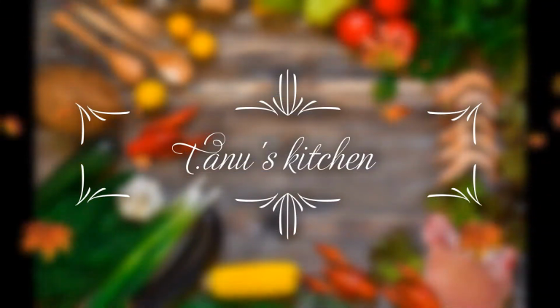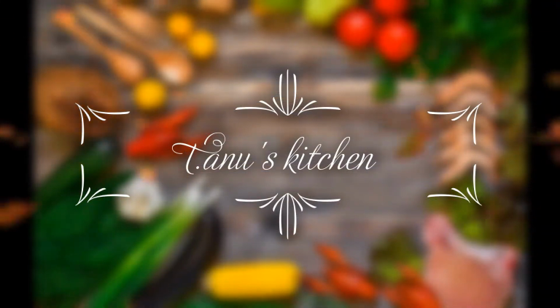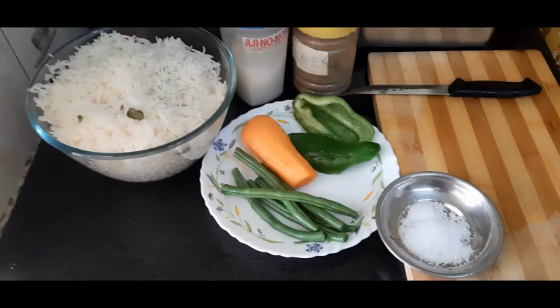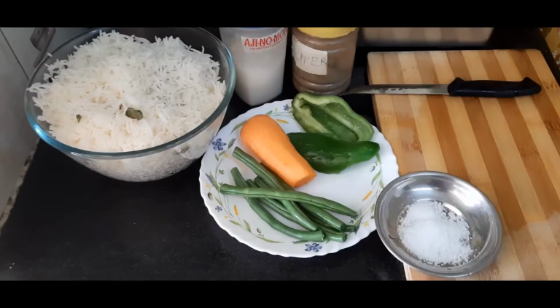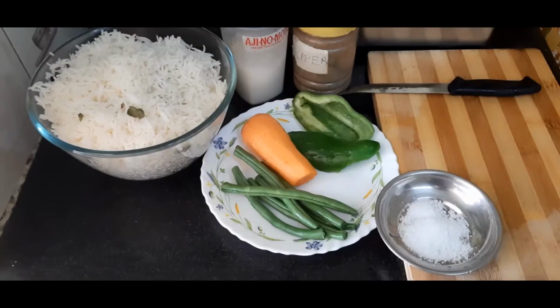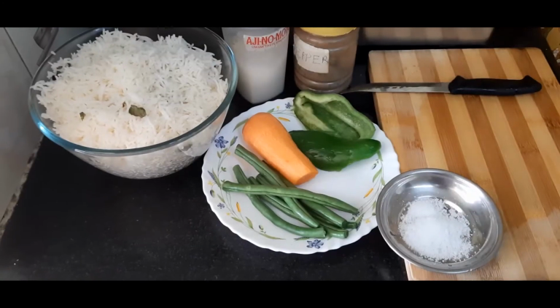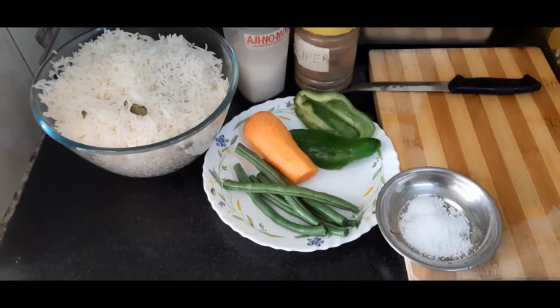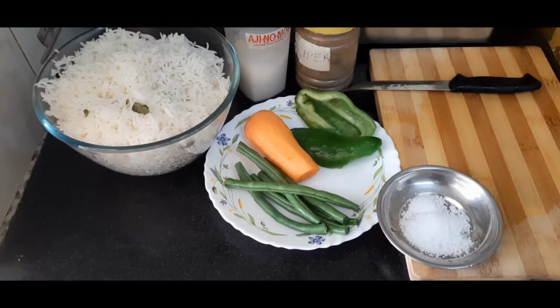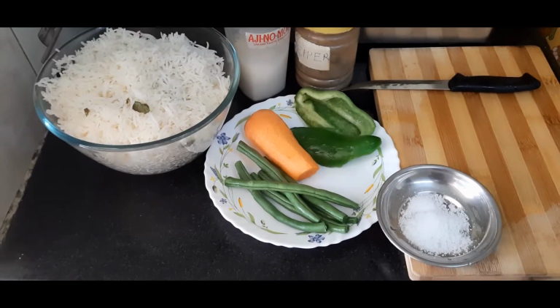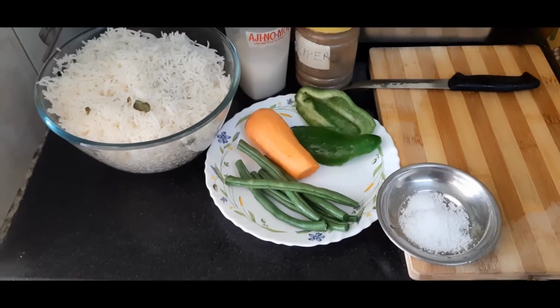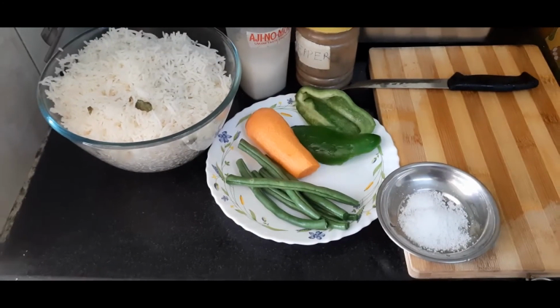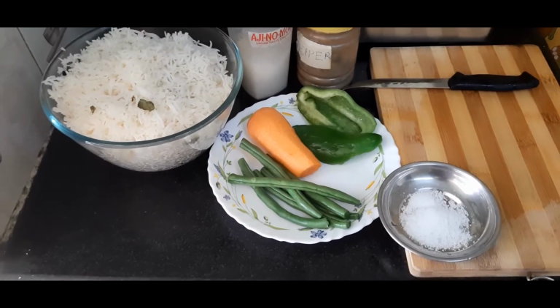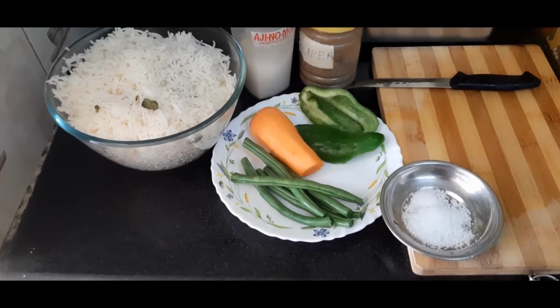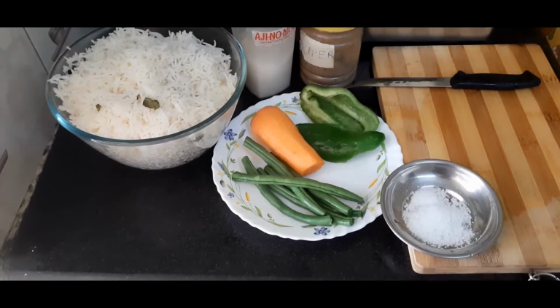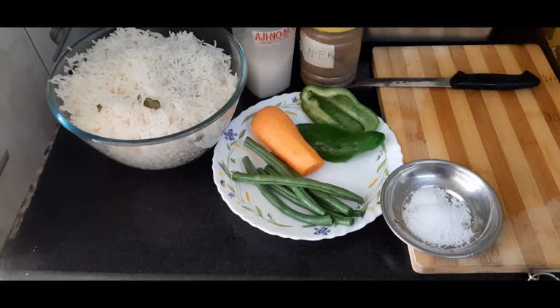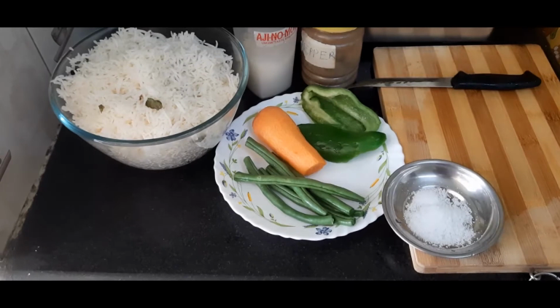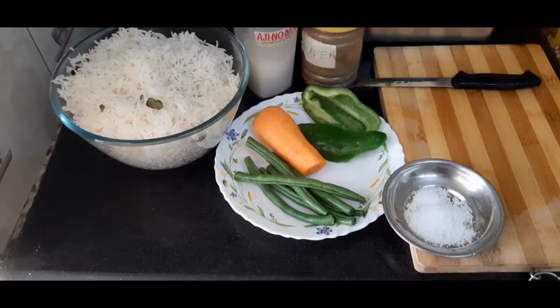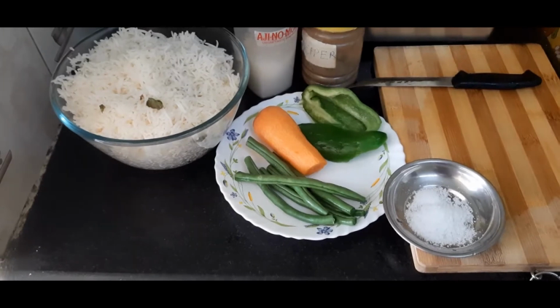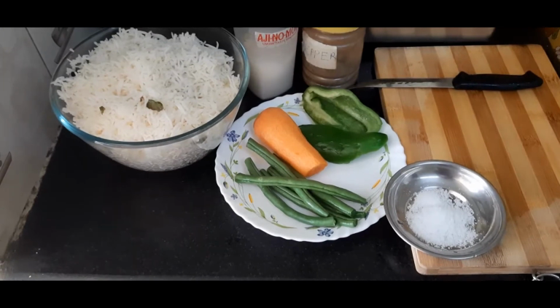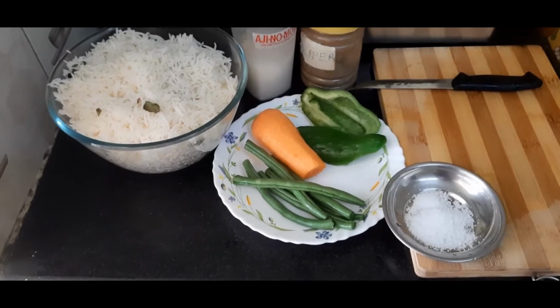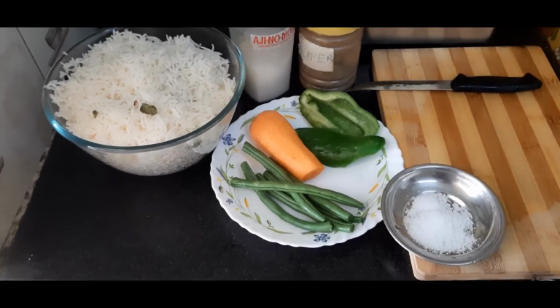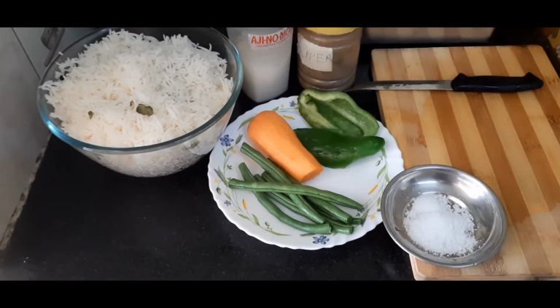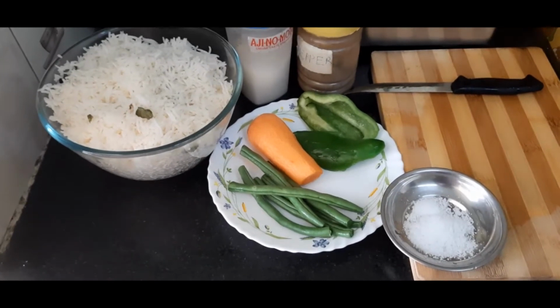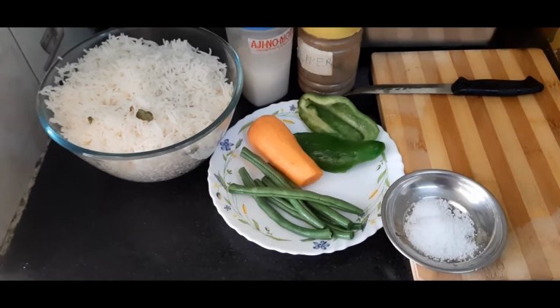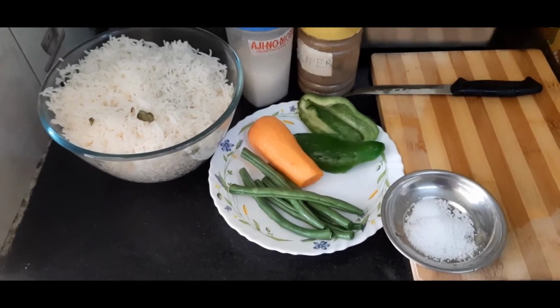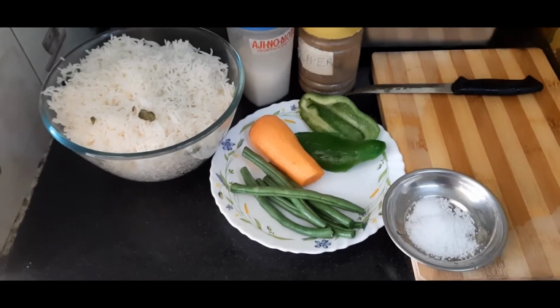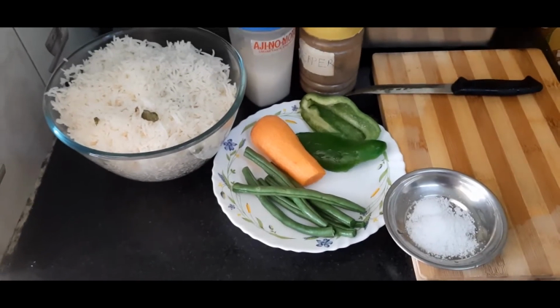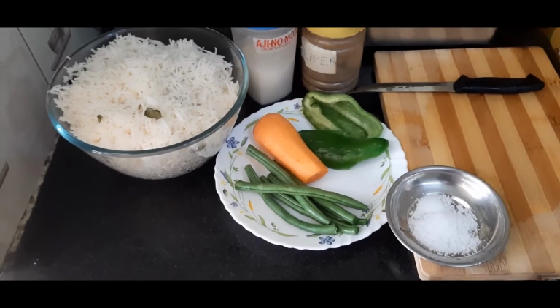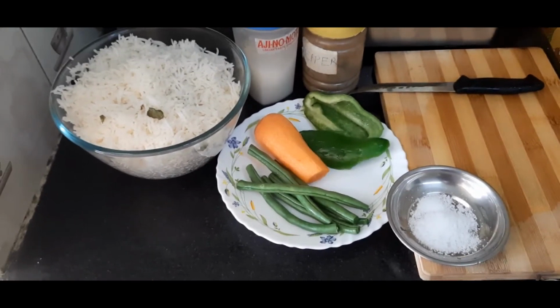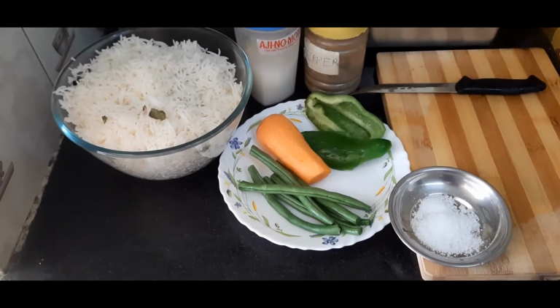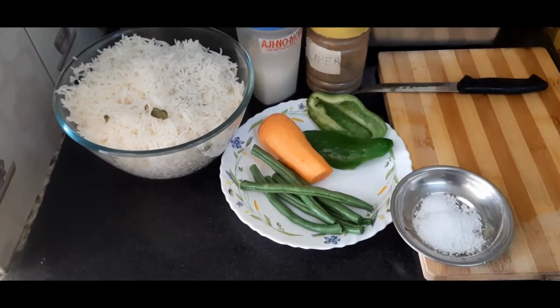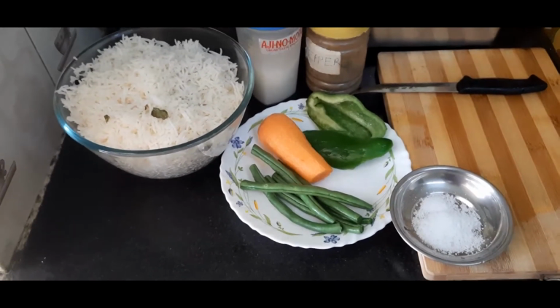Hello friends, welcome to Anu's Kitchen. Anu's Kitchen is making a normal fried rice.